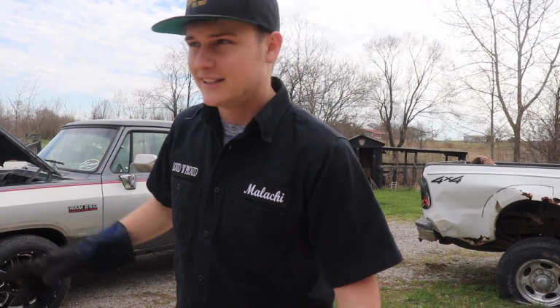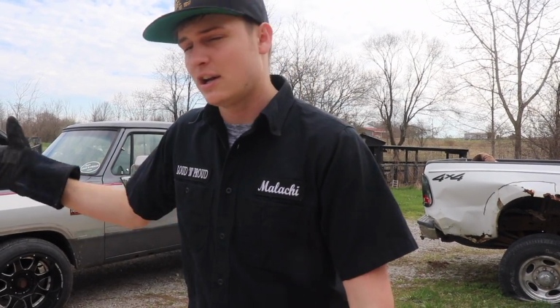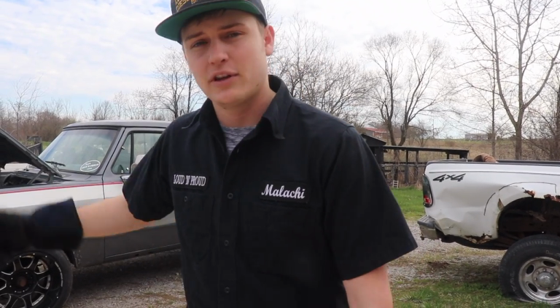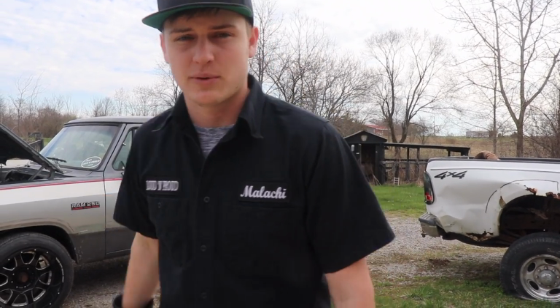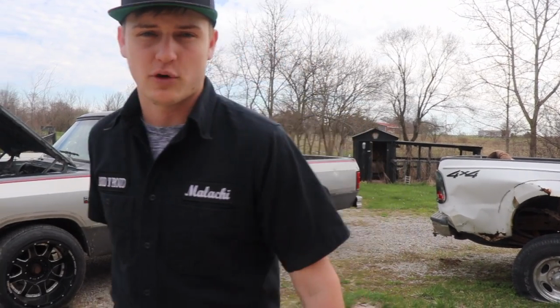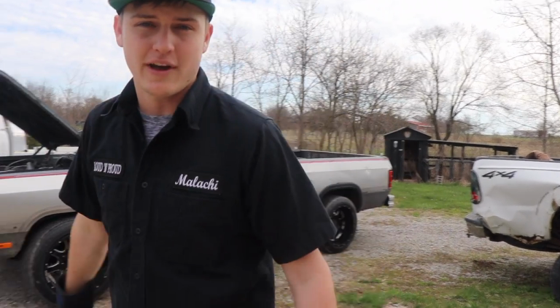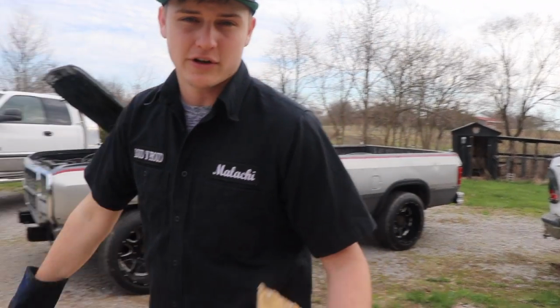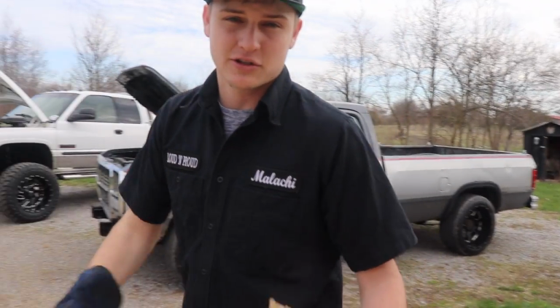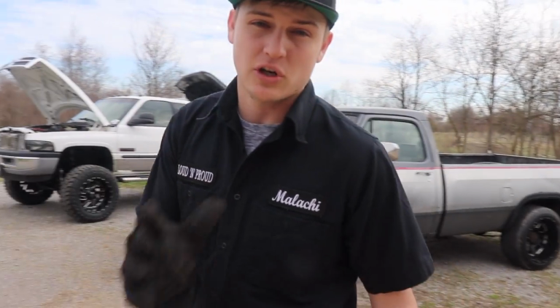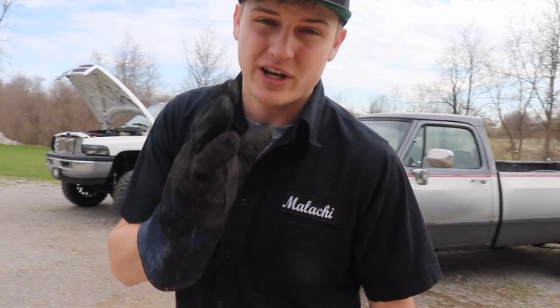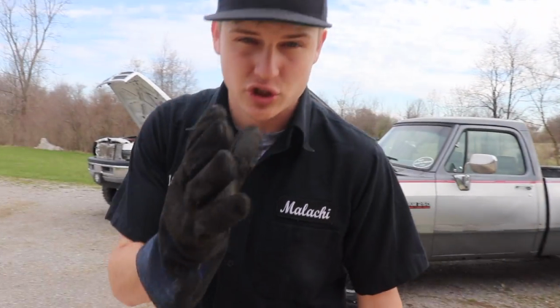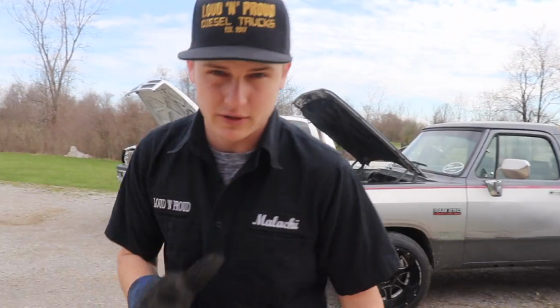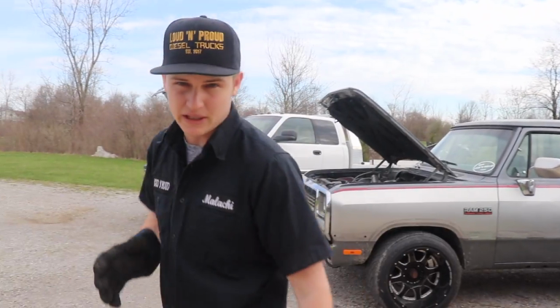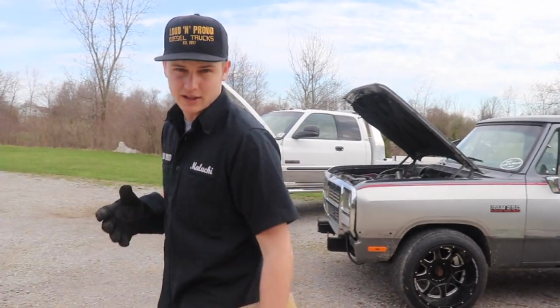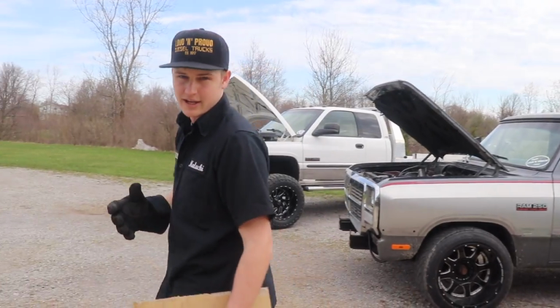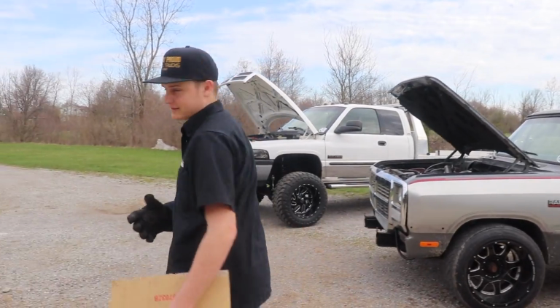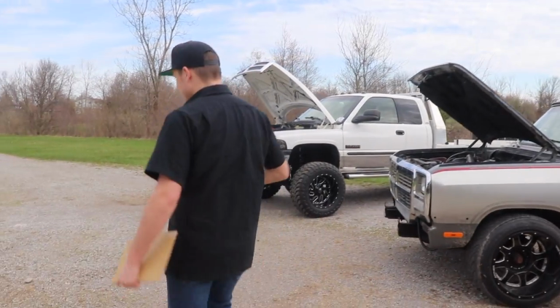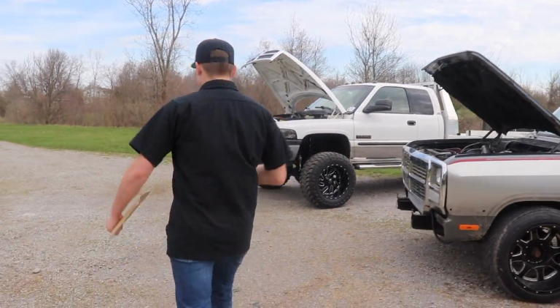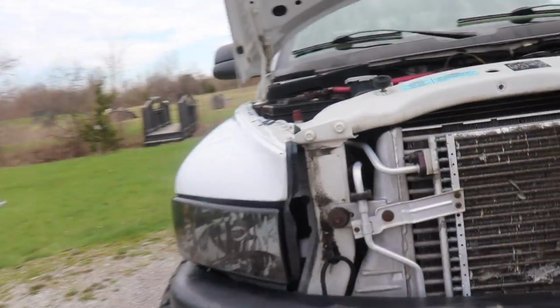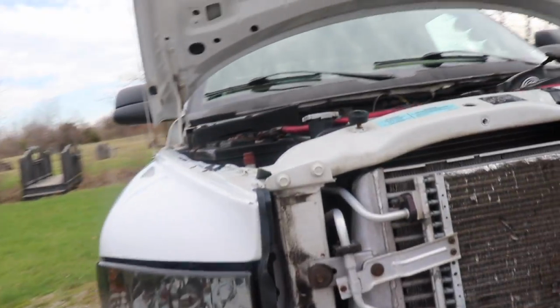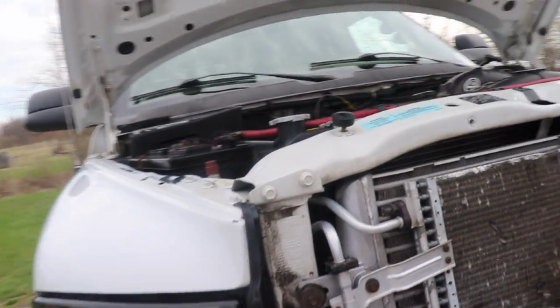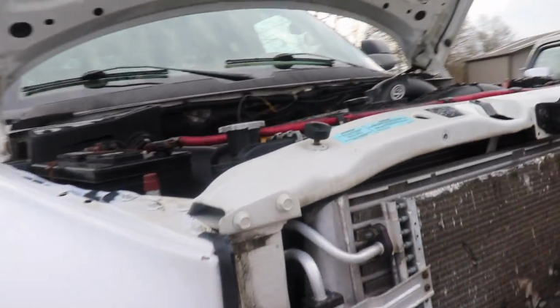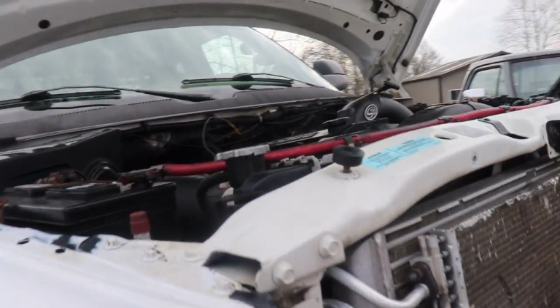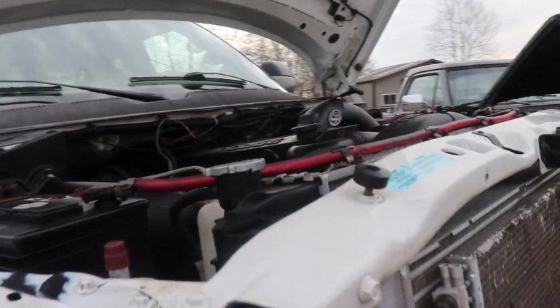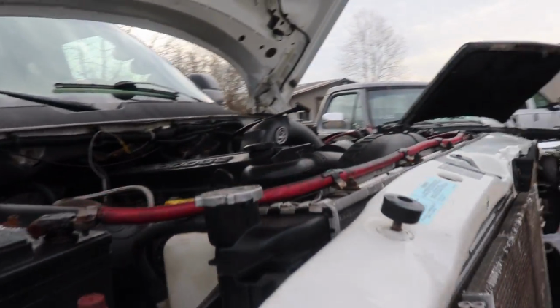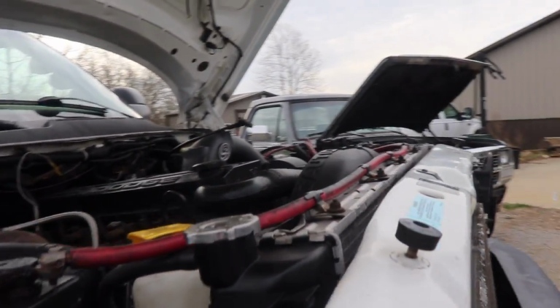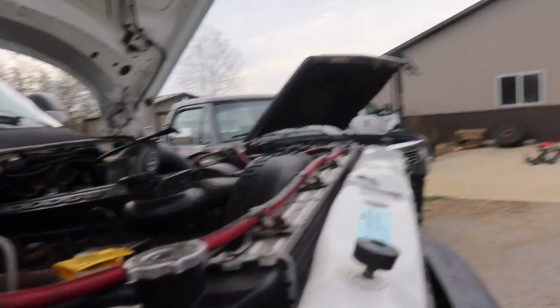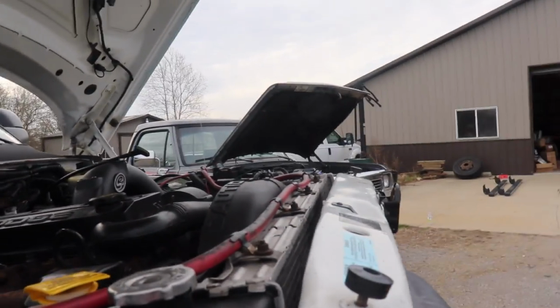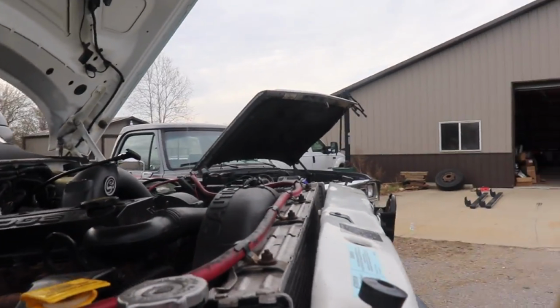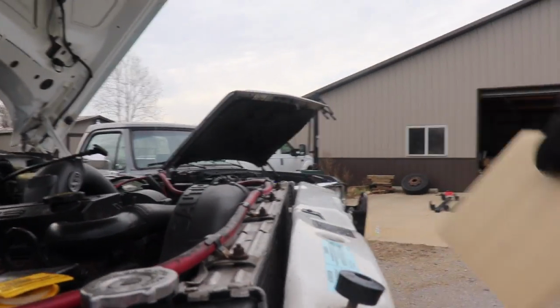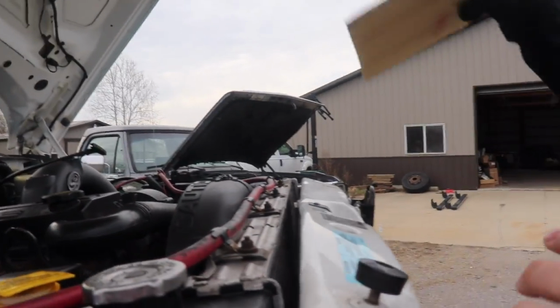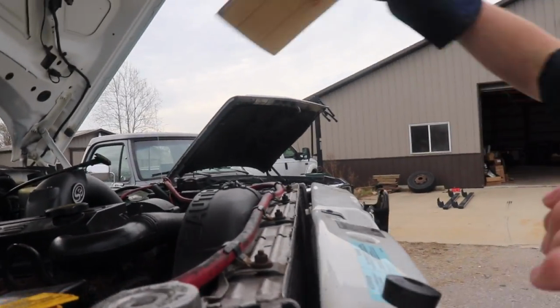Let's get over to the 24 valve first and show you what it shouldn't be looking like. What we're going to try to do is block the fan so you can see it better.